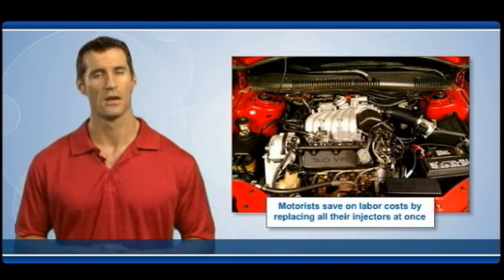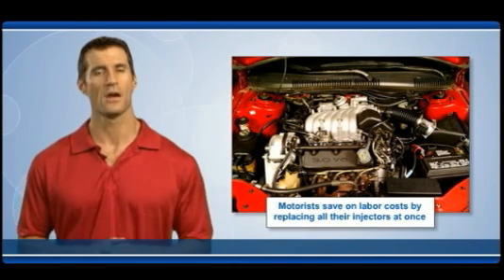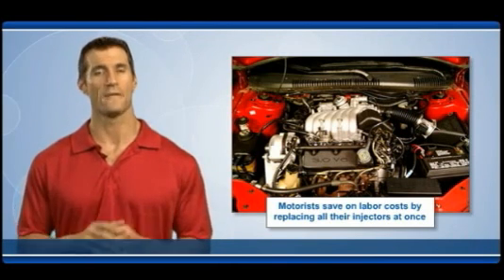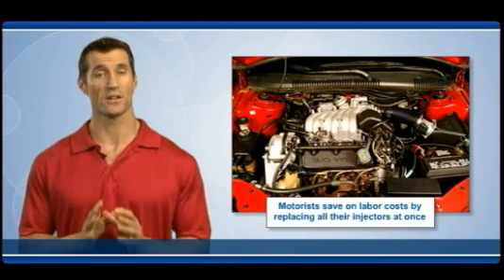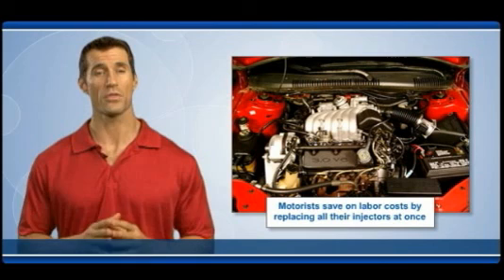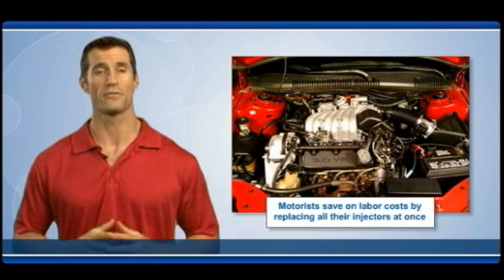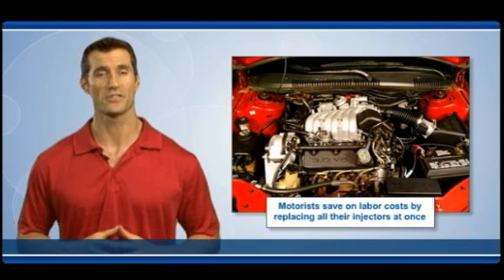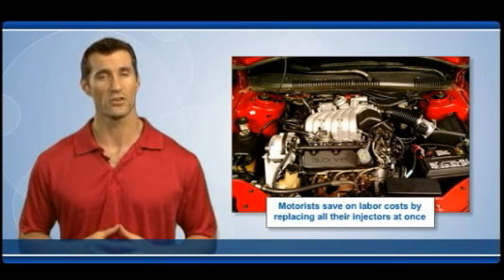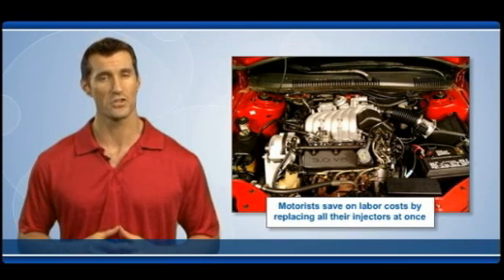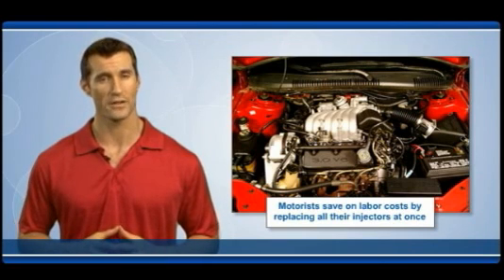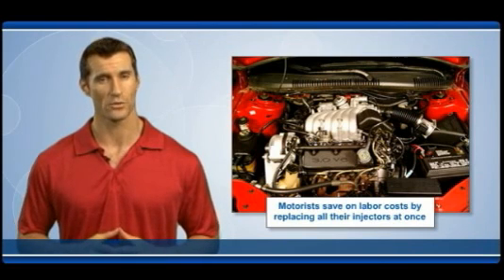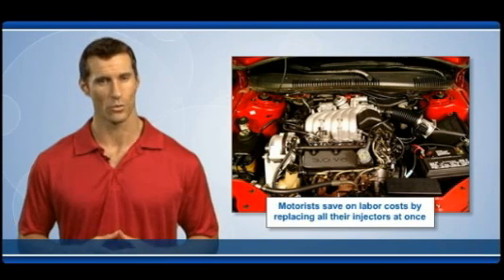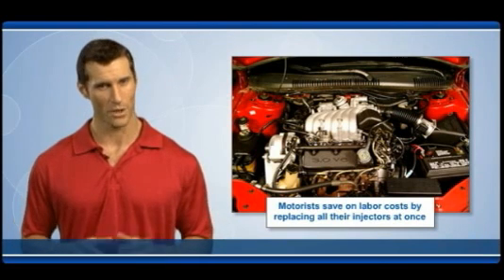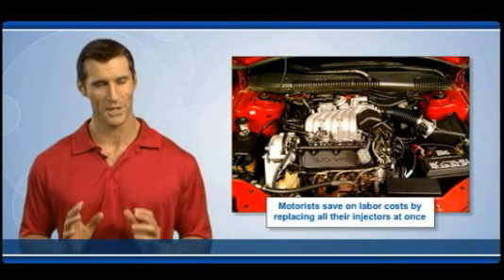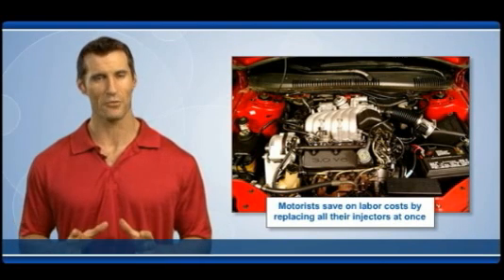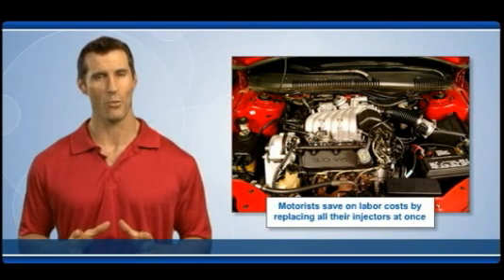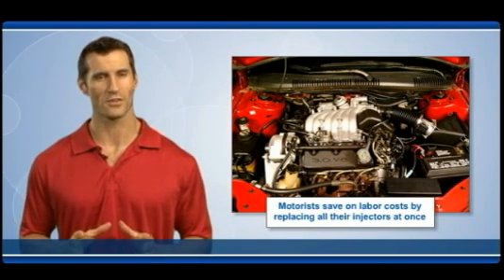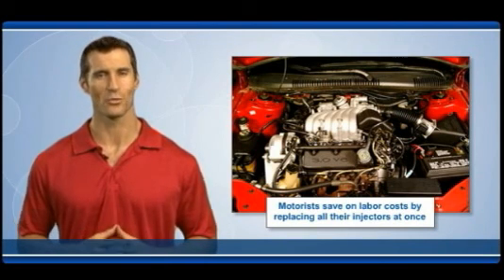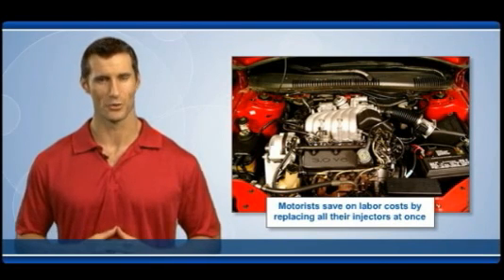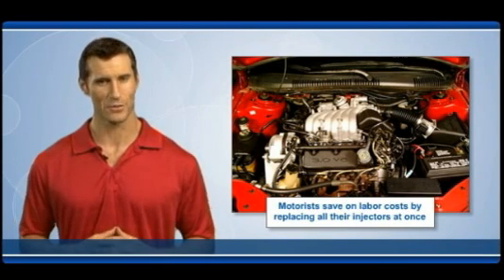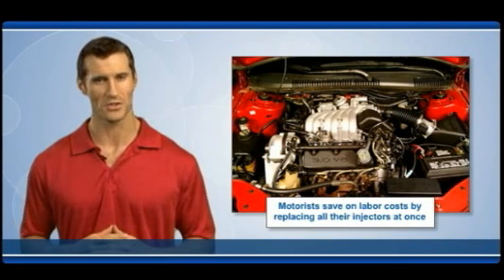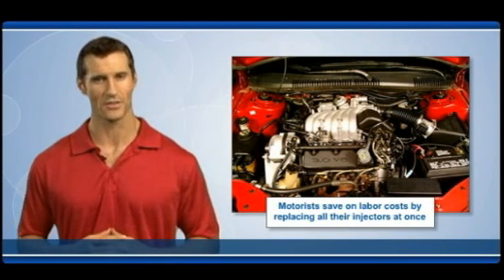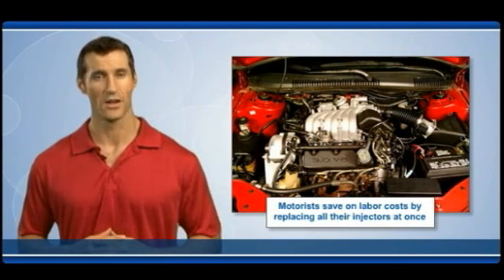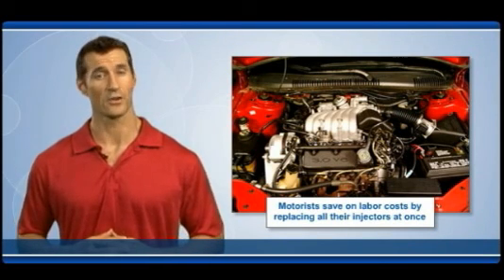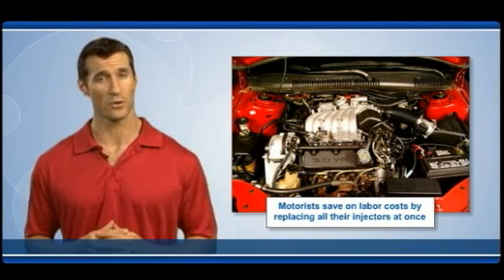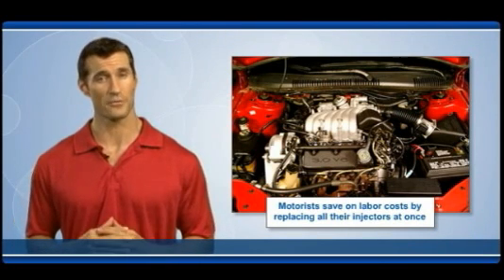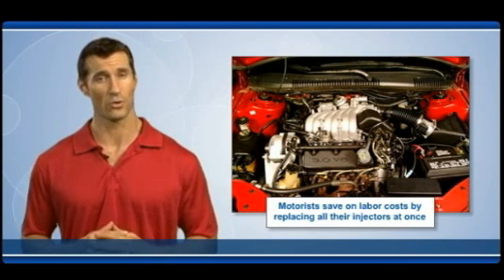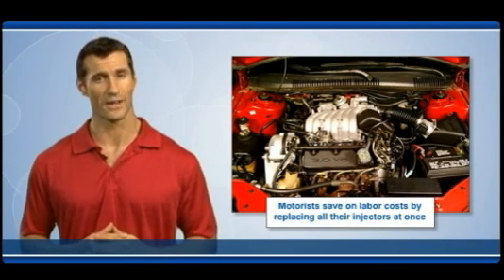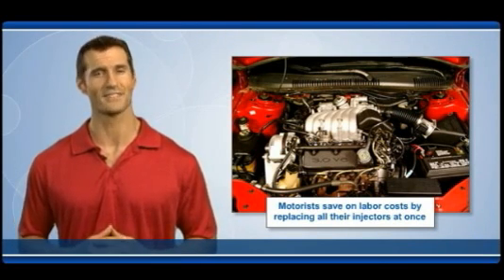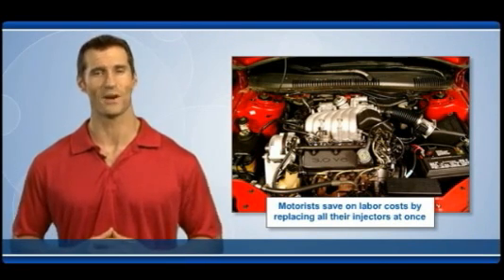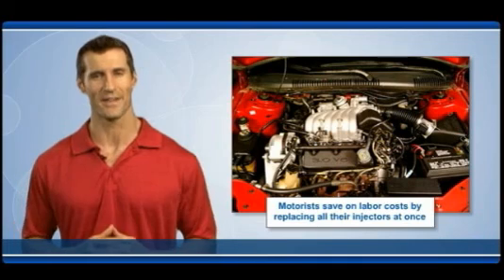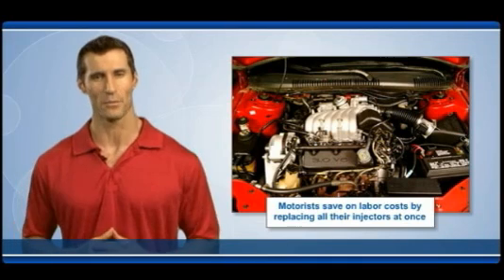A vehicle with a full set of new injectors will run at peak performance, reduce emissions, conserve fuel, and save money at the pump.